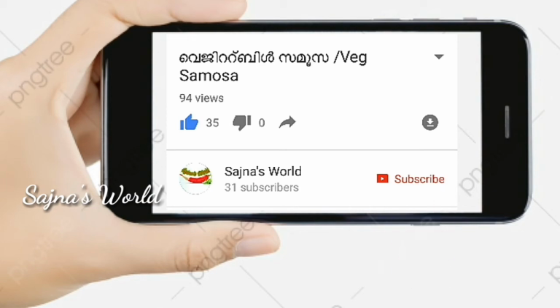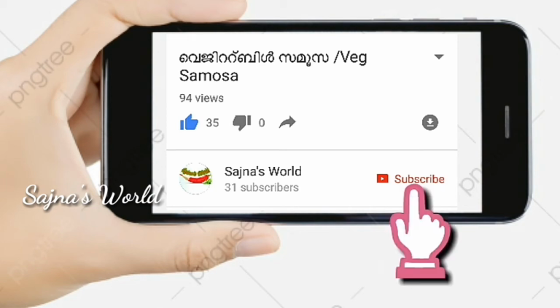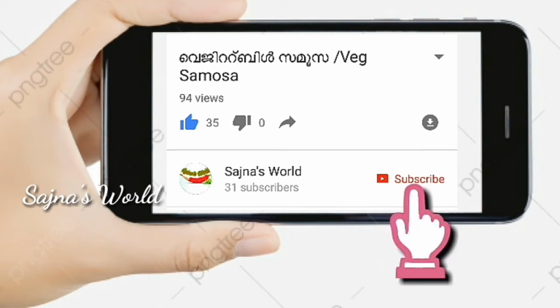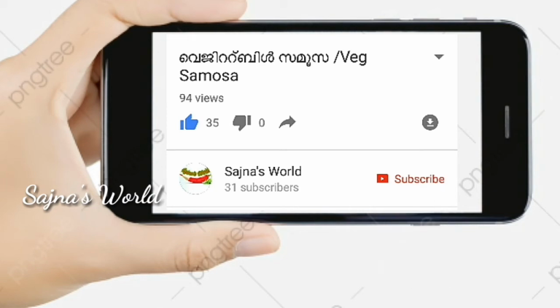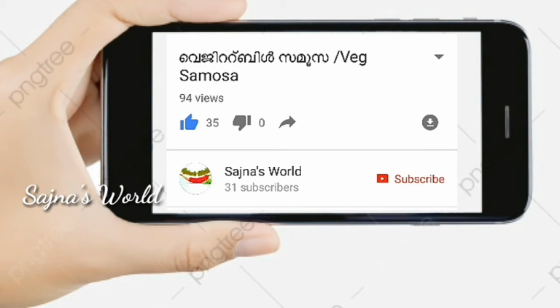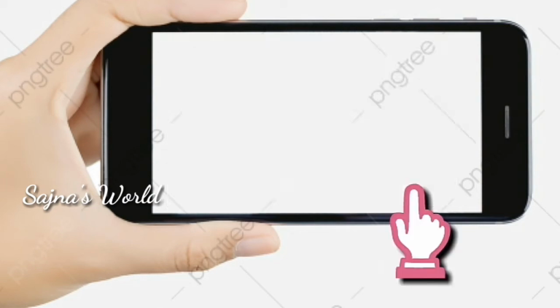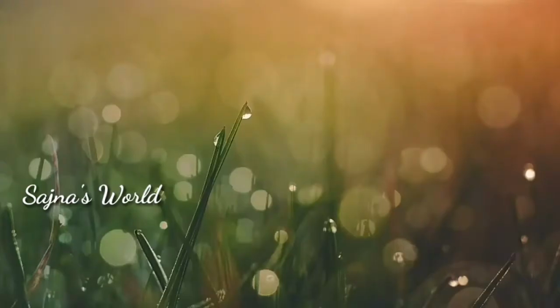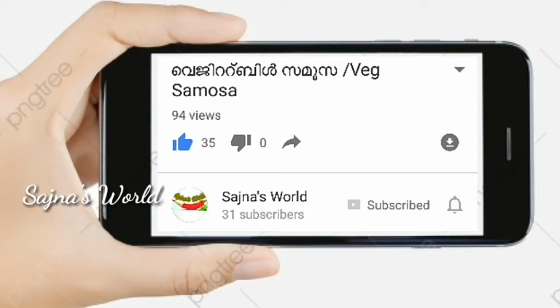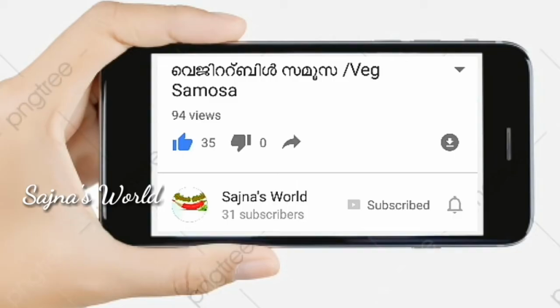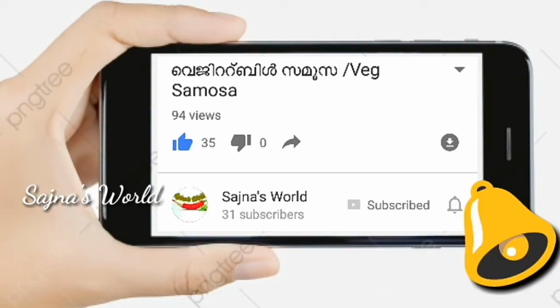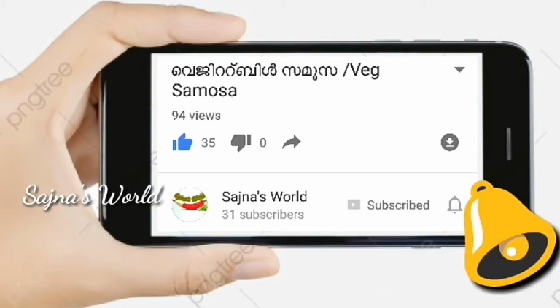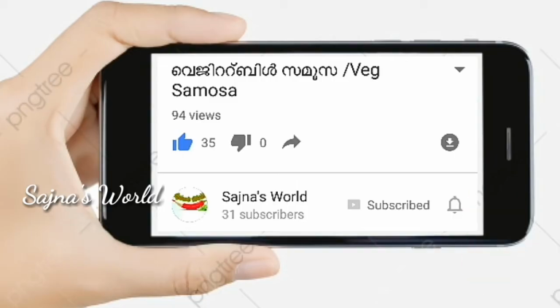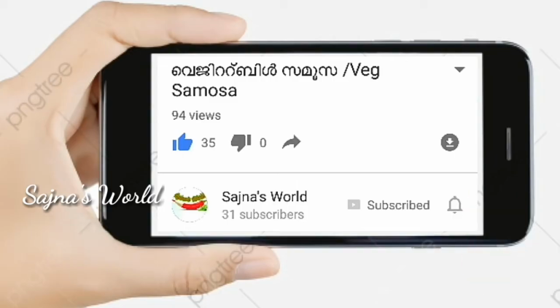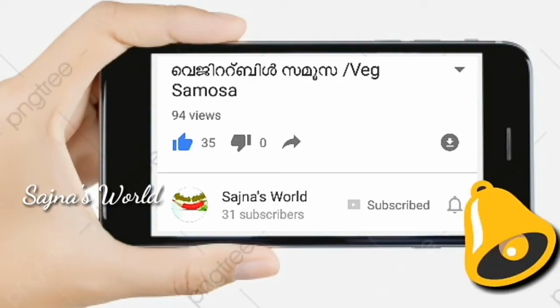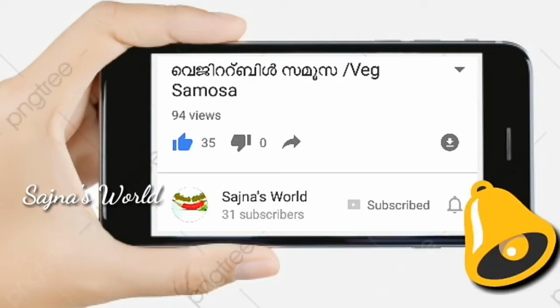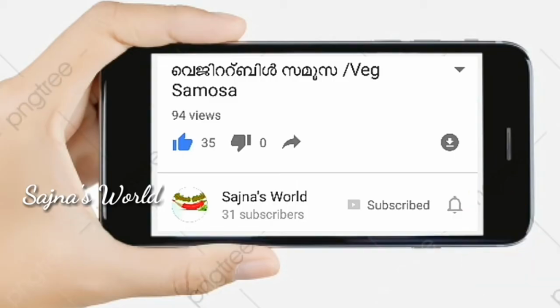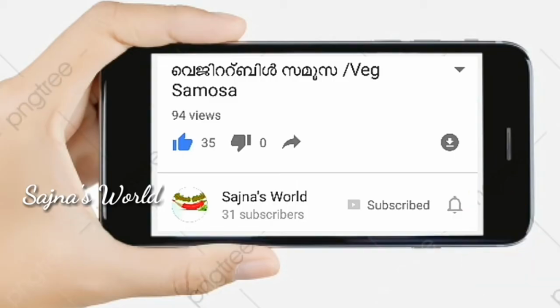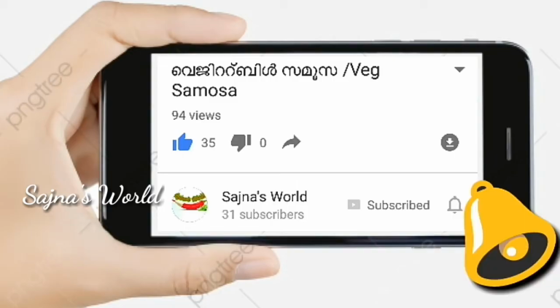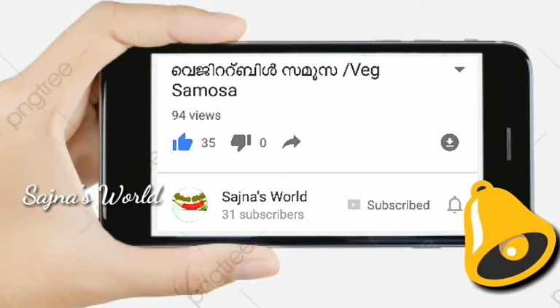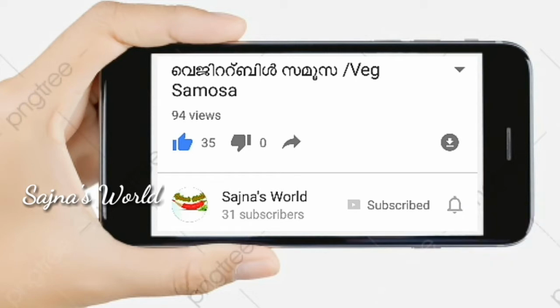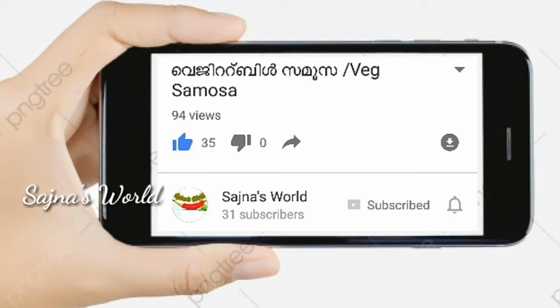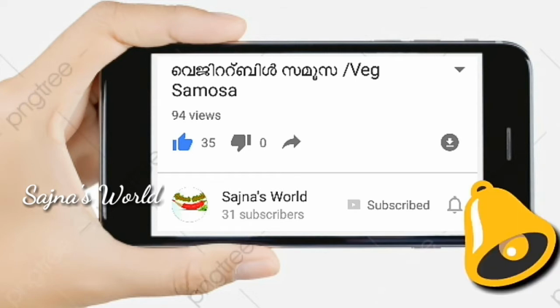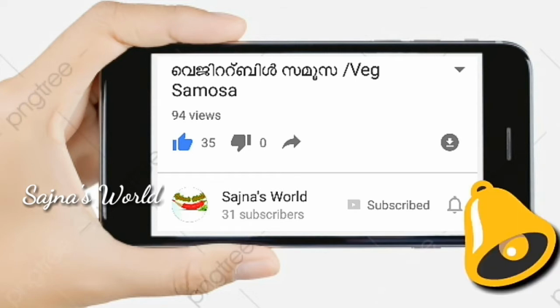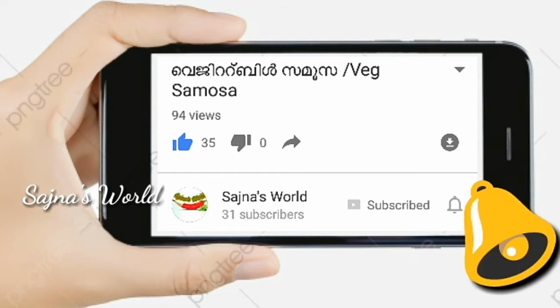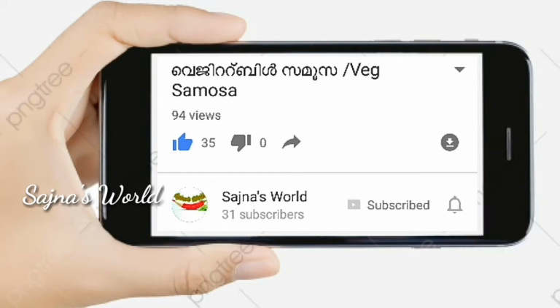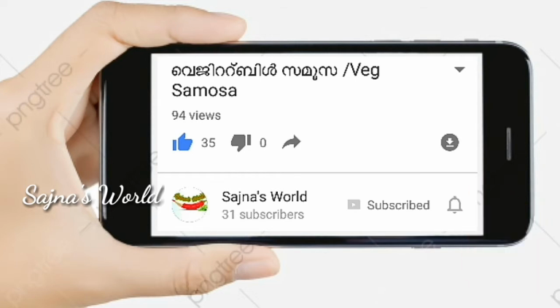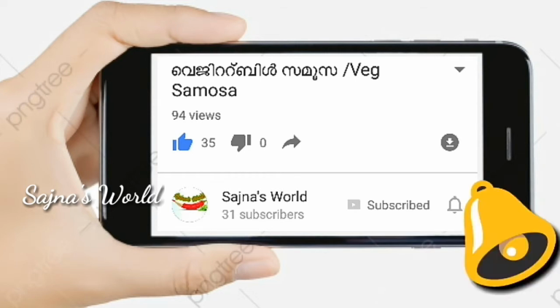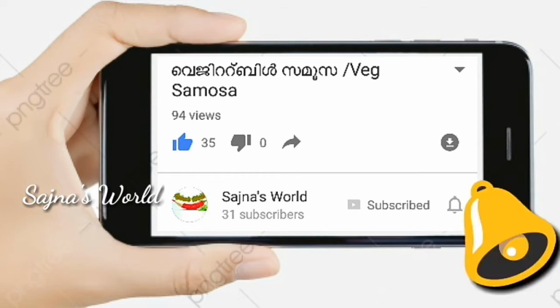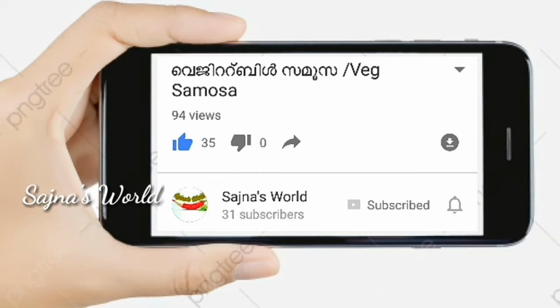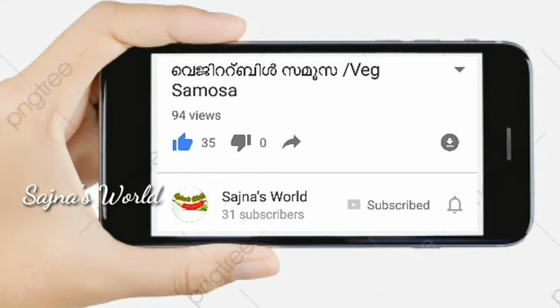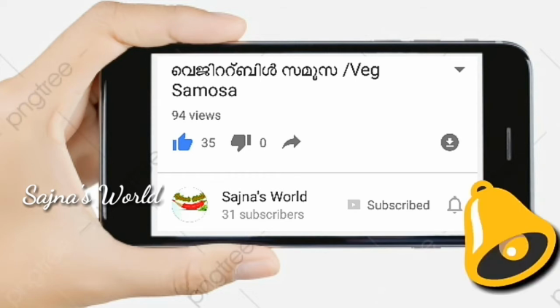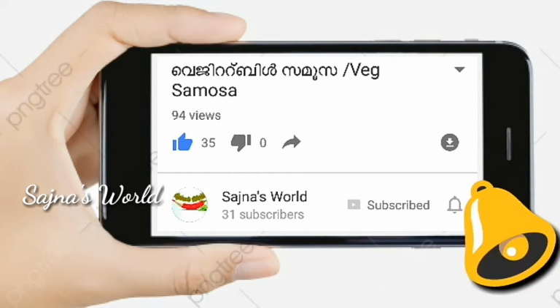Subscribe and subscribe. Please click on the bell icon. Please click on the notification. Please click on the bell icon — I will show you how to make a notification.